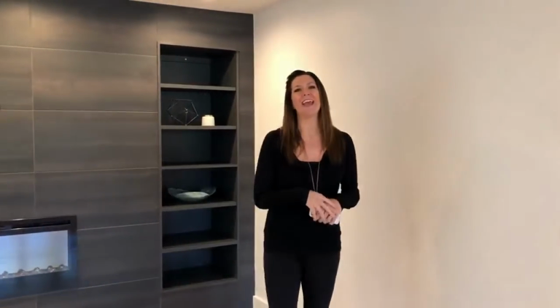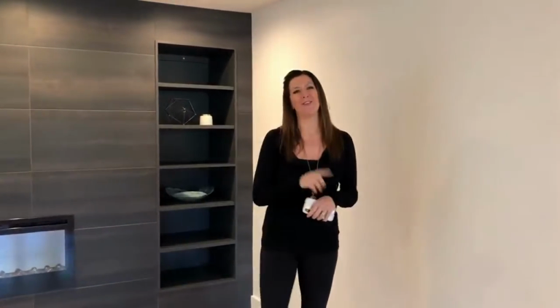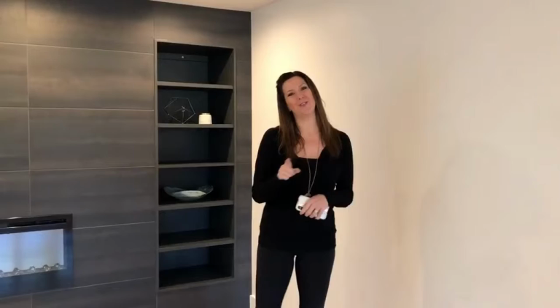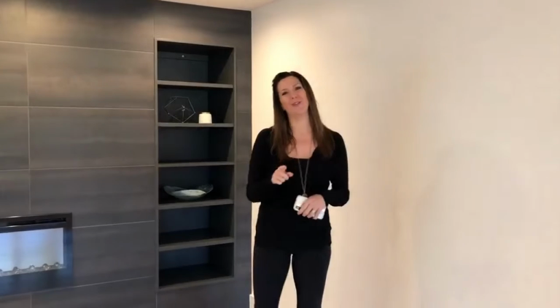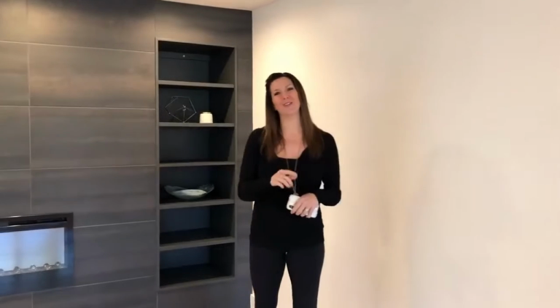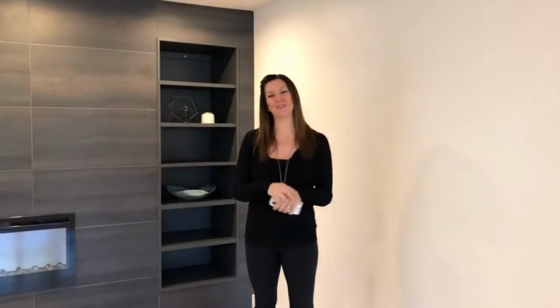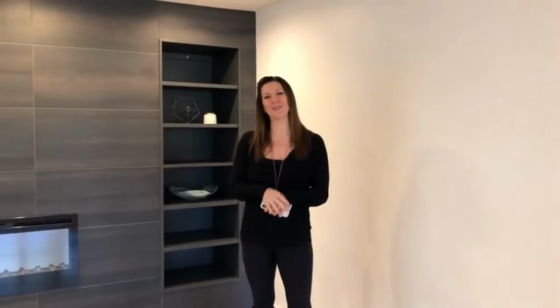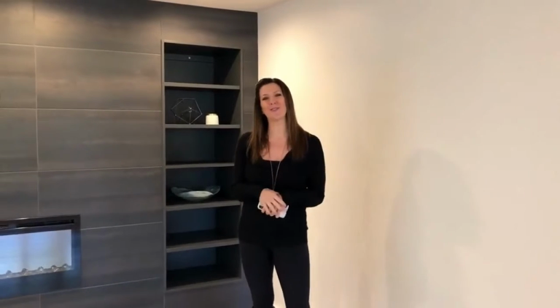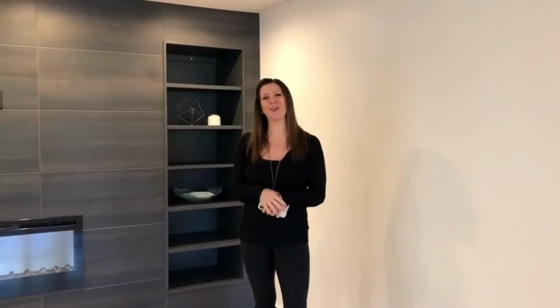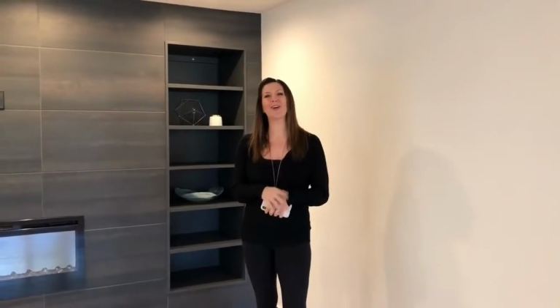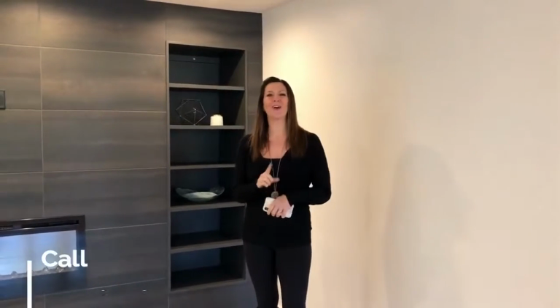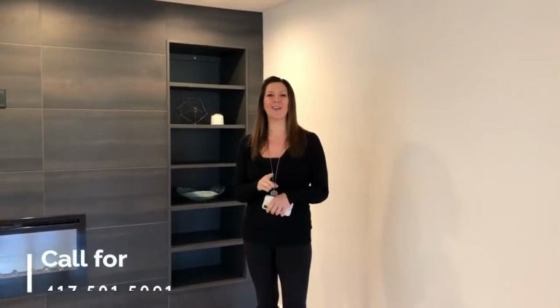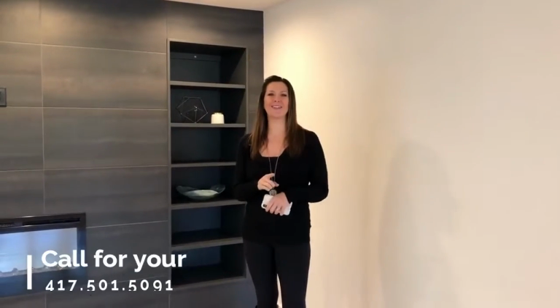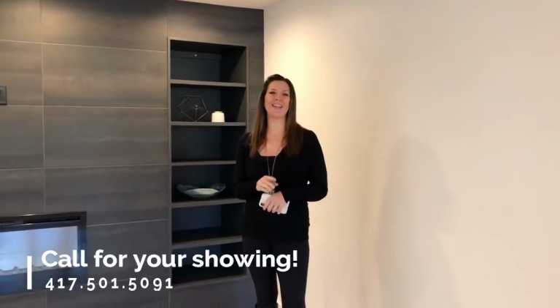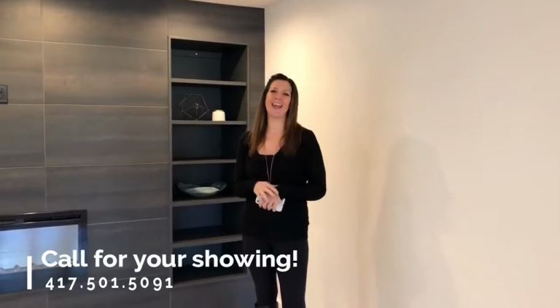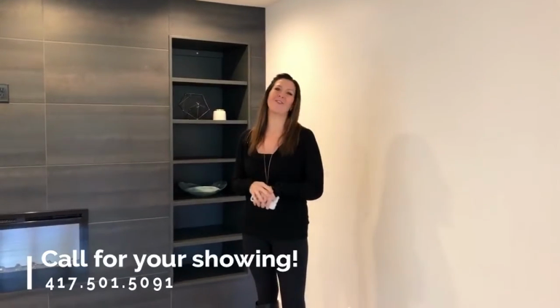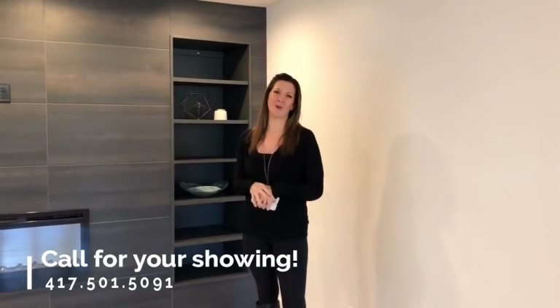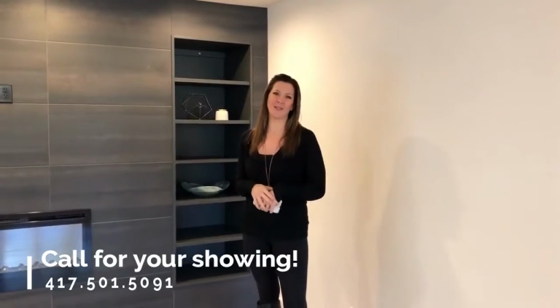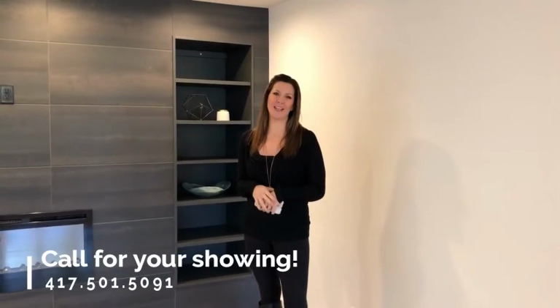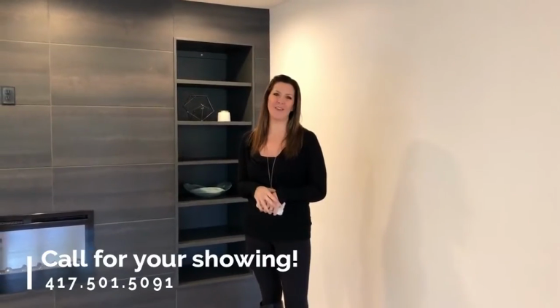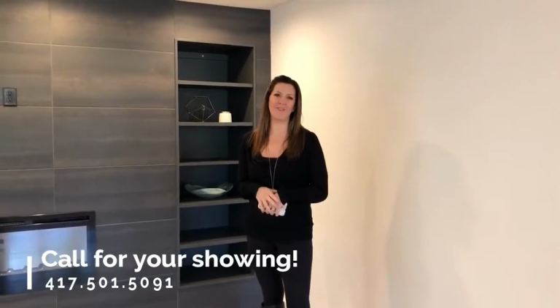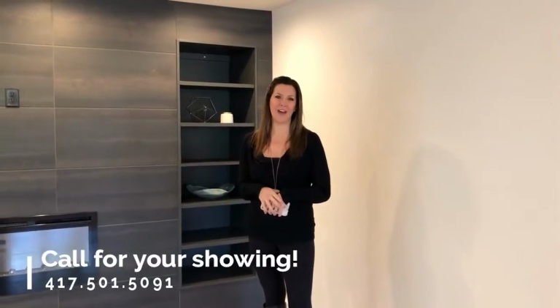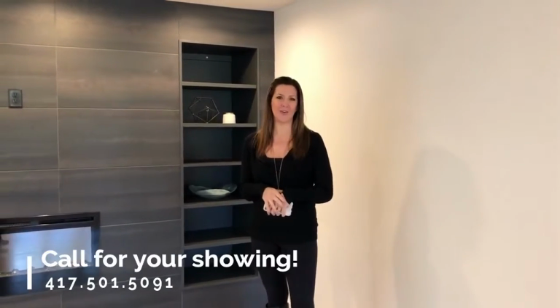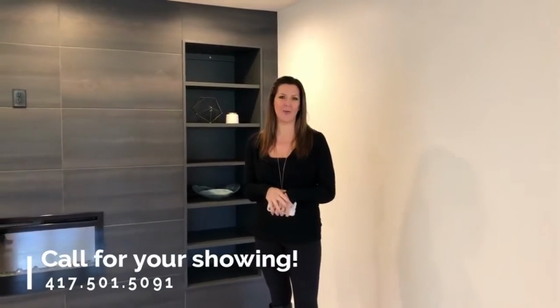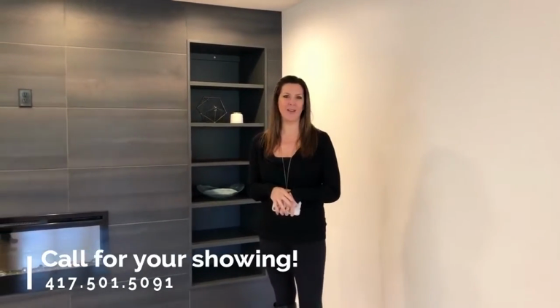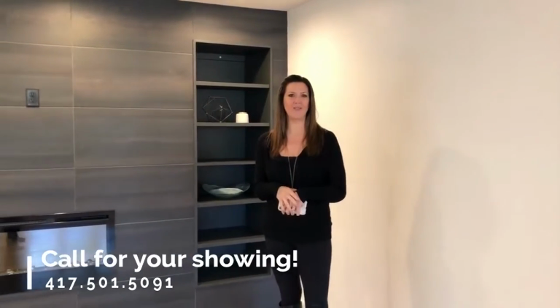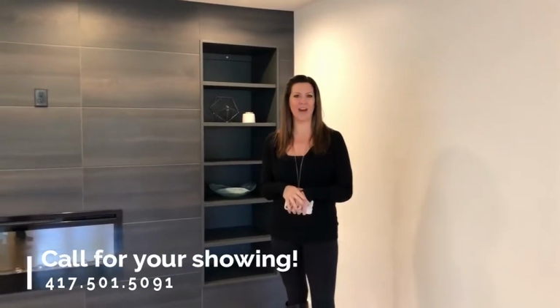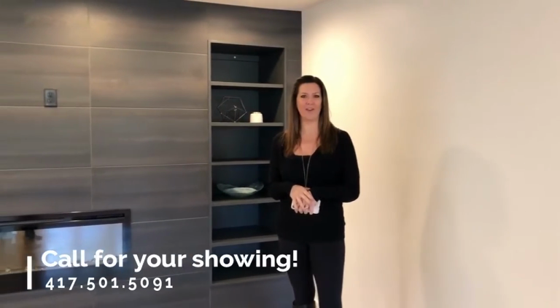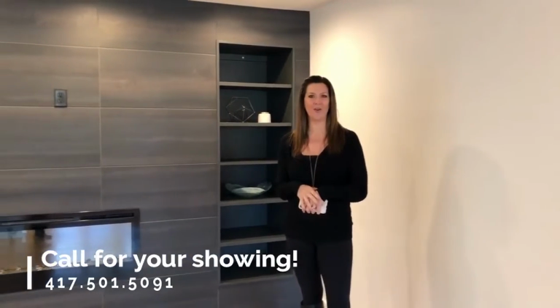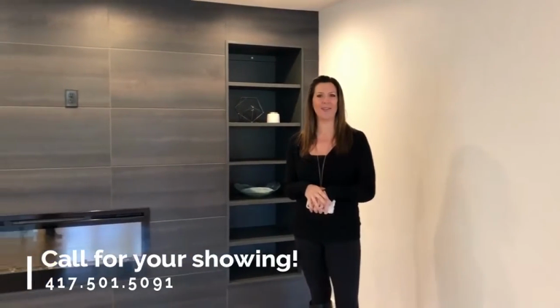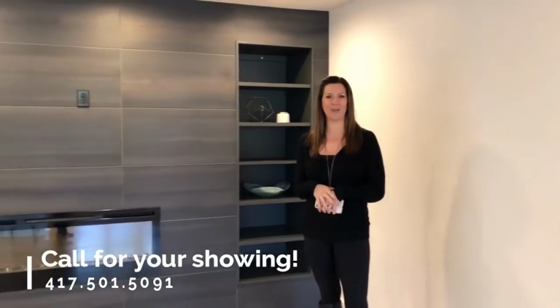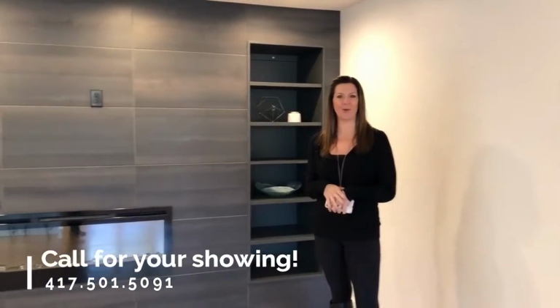If you want your exclusive look, call us today: 417-501-5091.